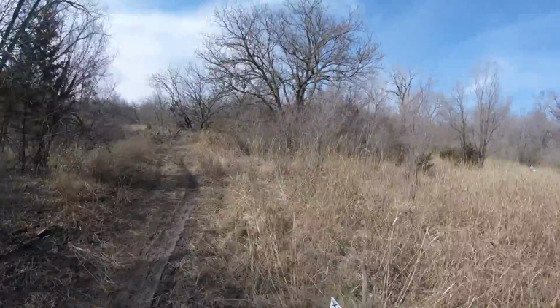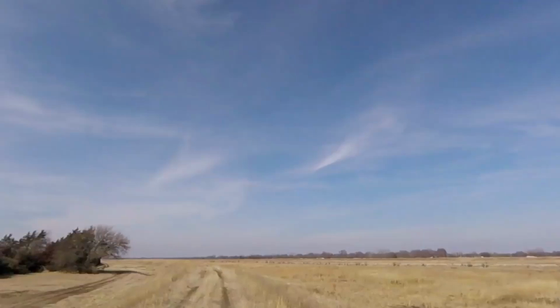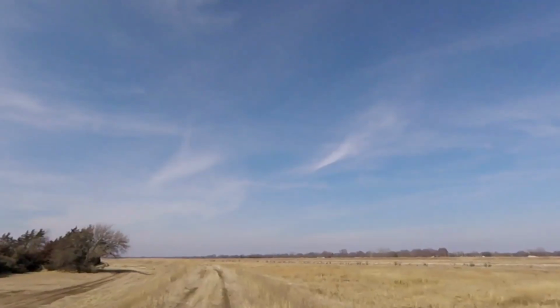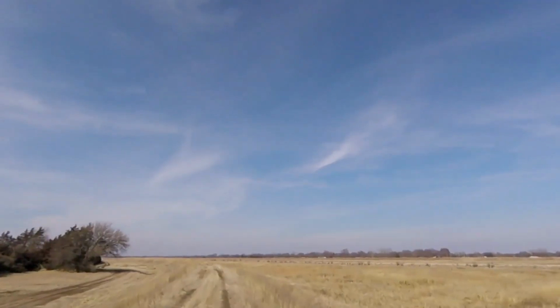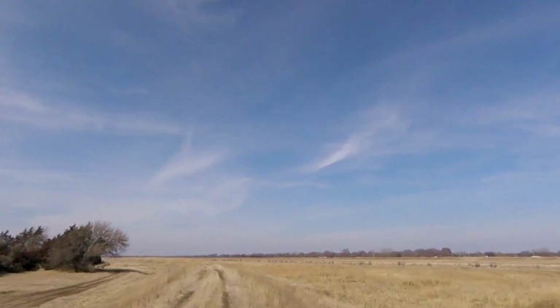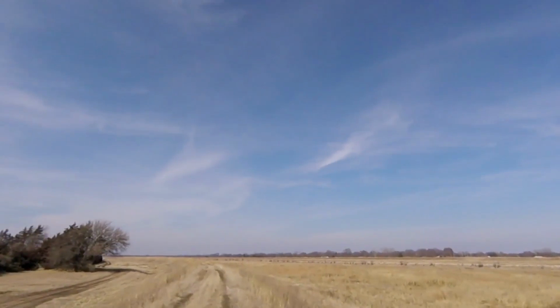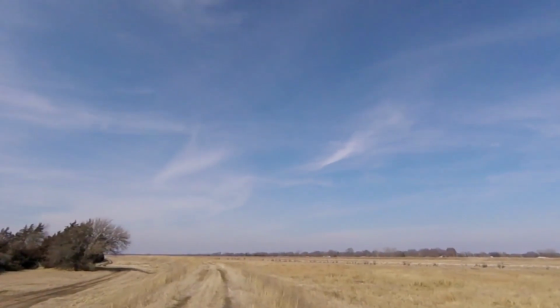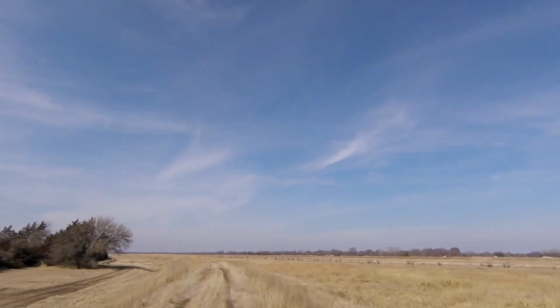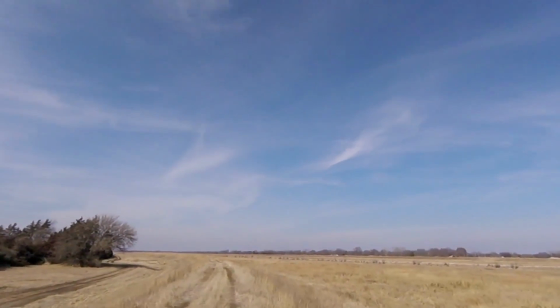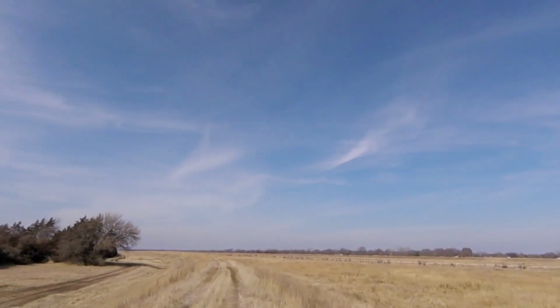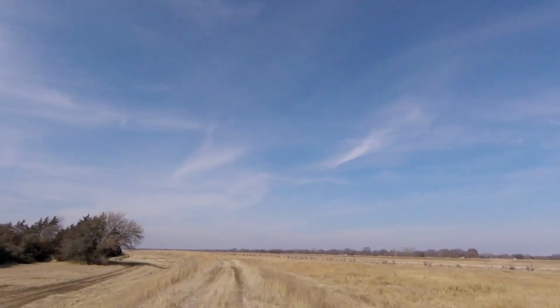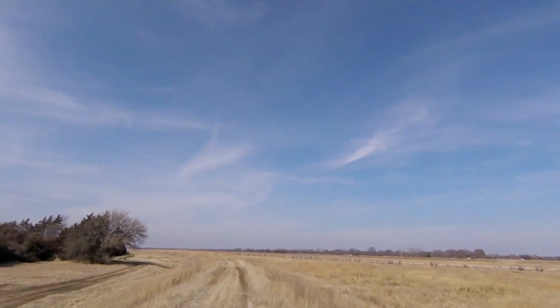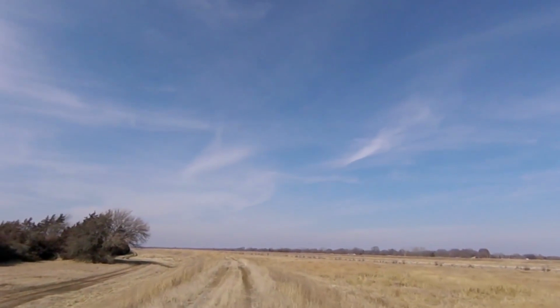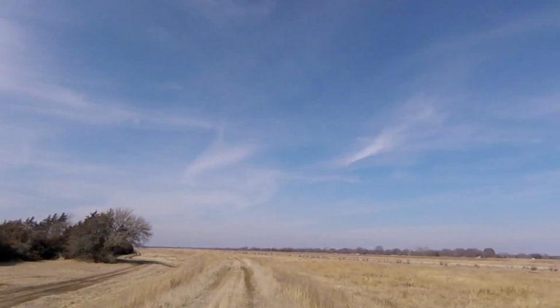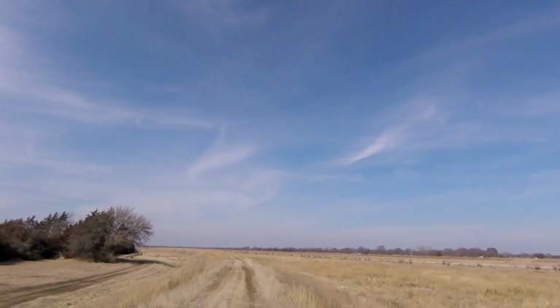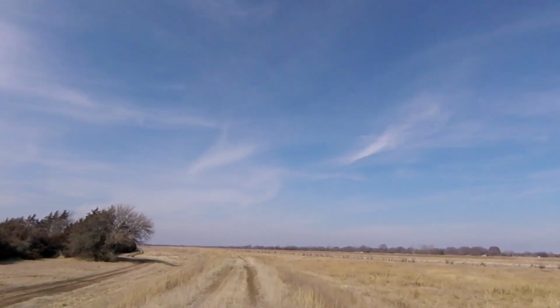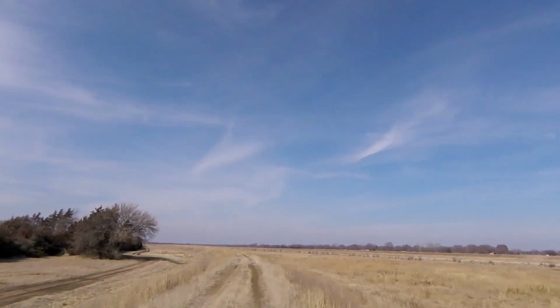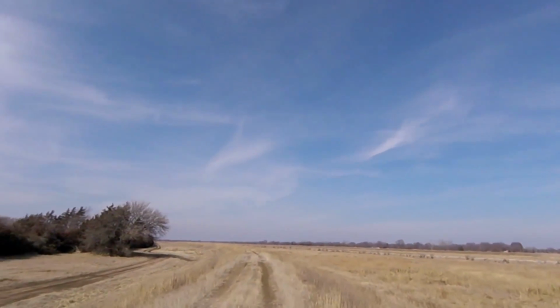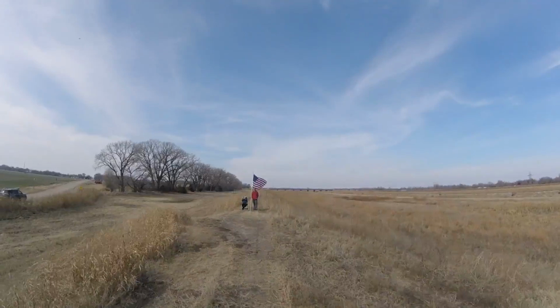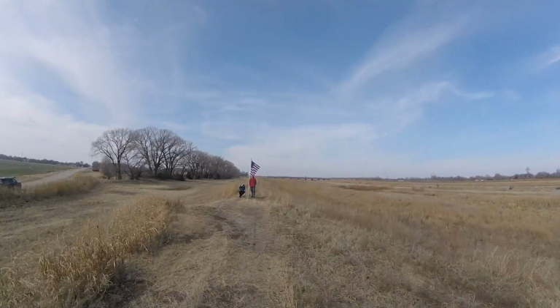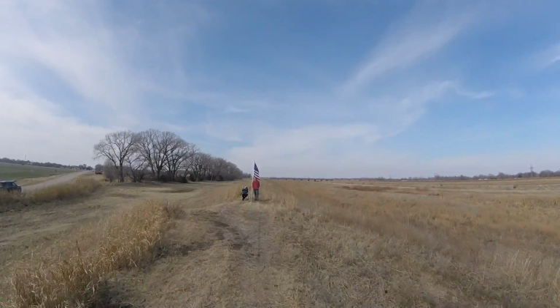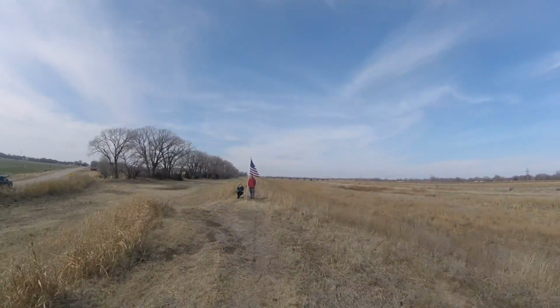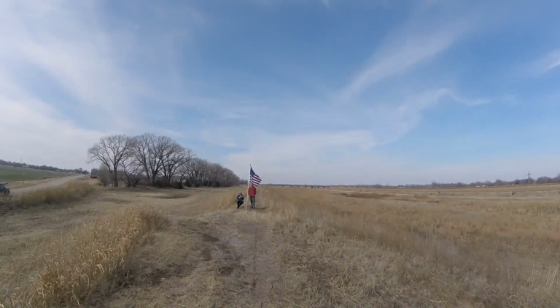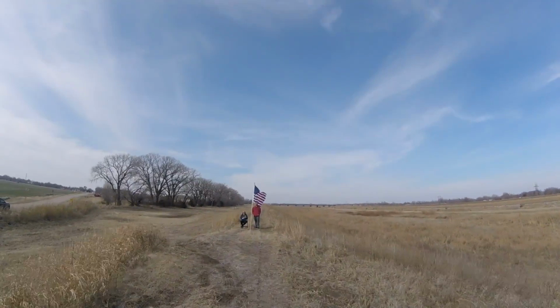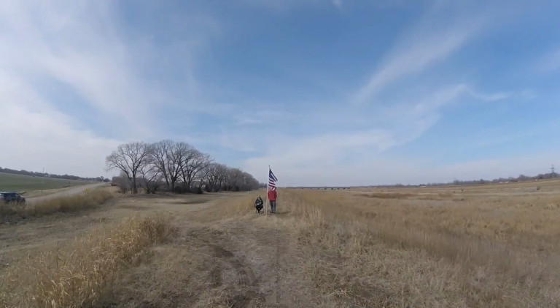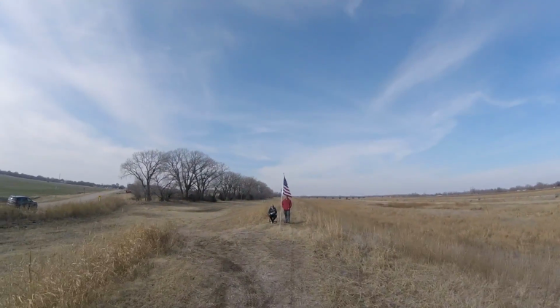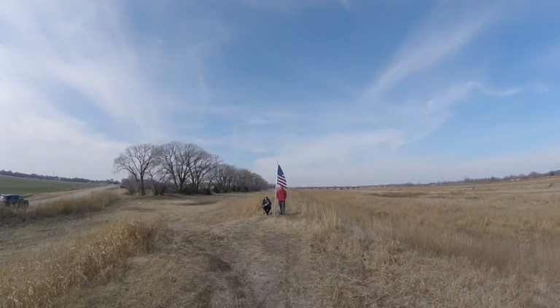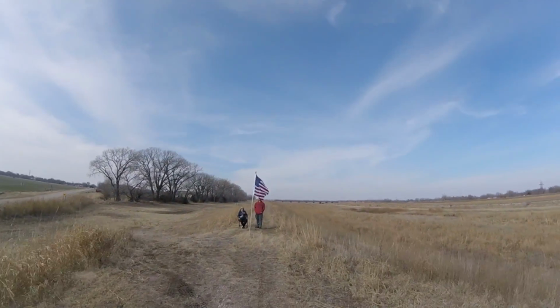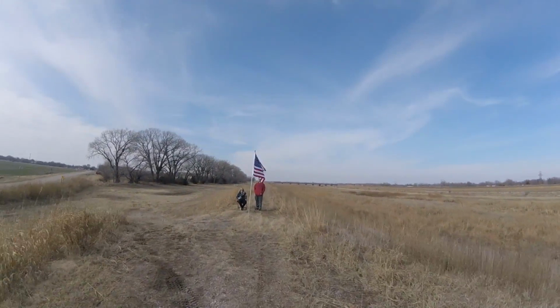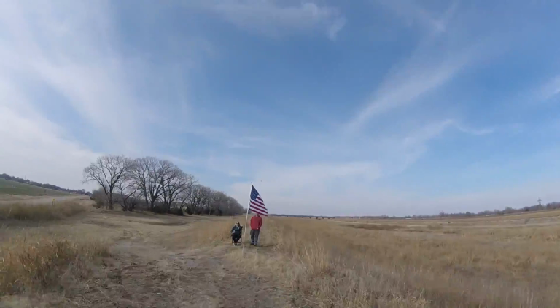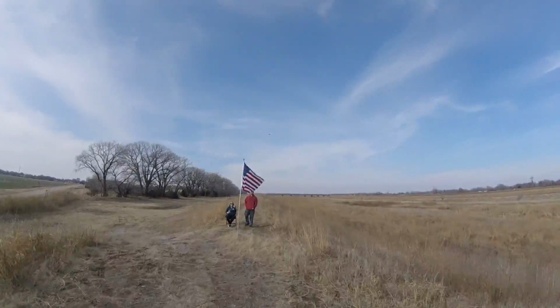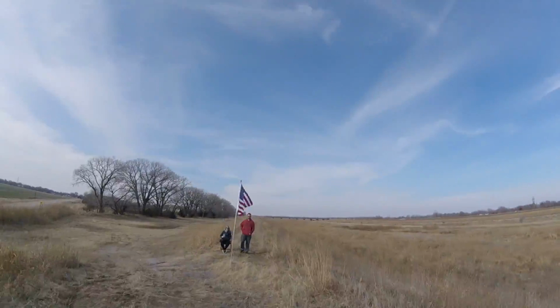And here we got a reprieve along the watershed bank — it wasn't so muddy up here.